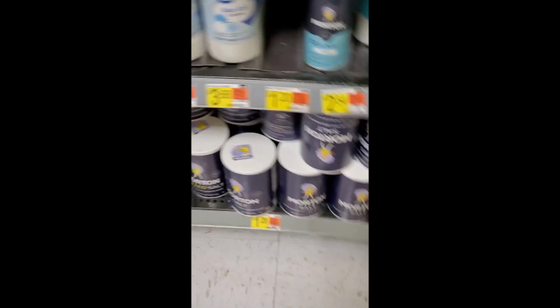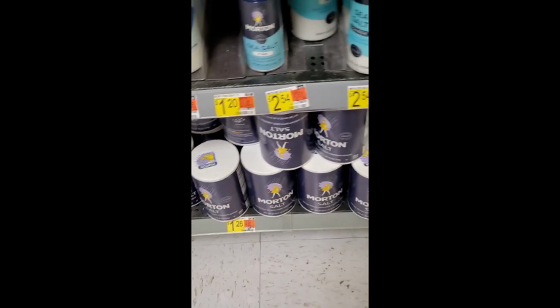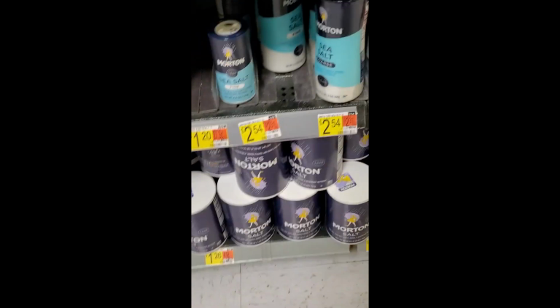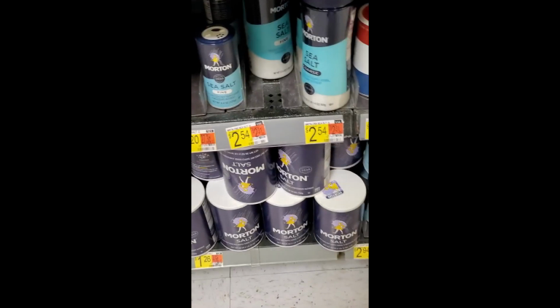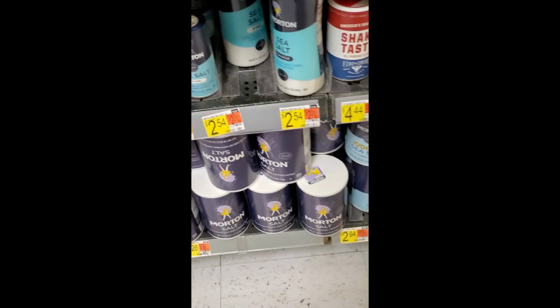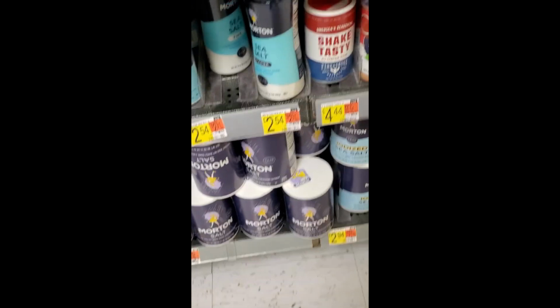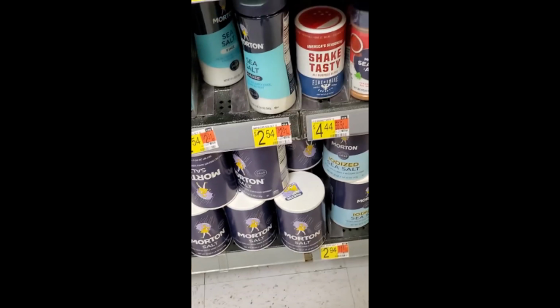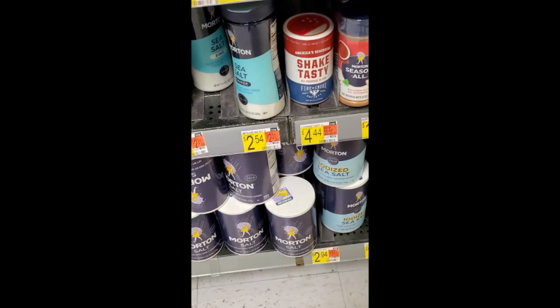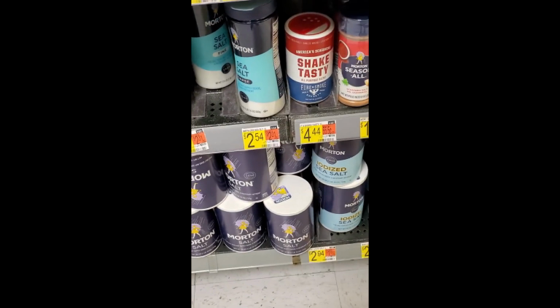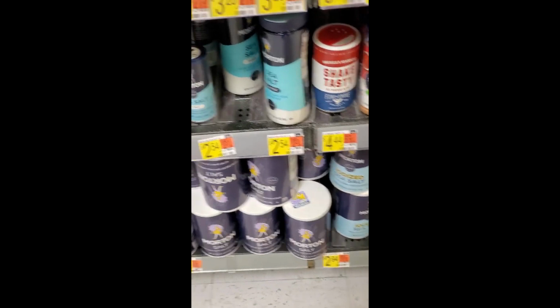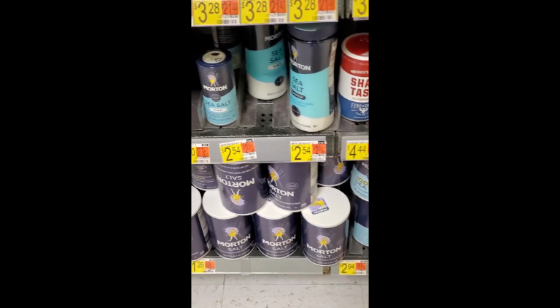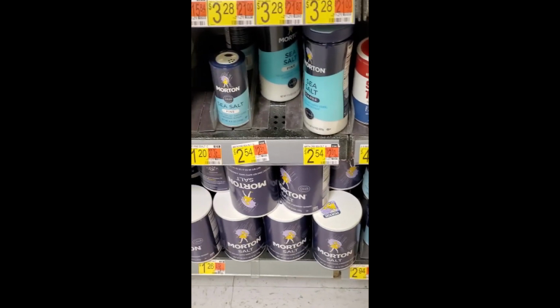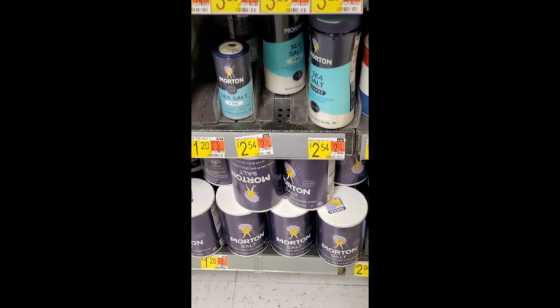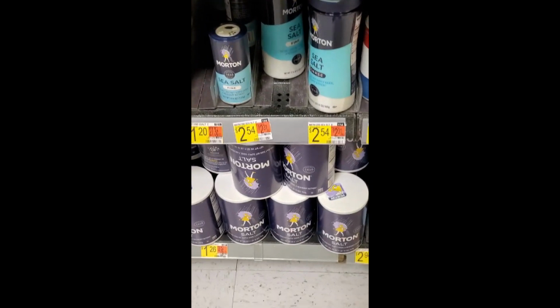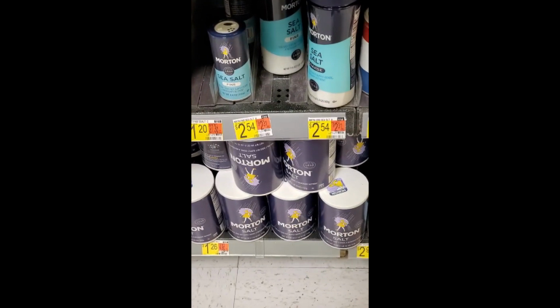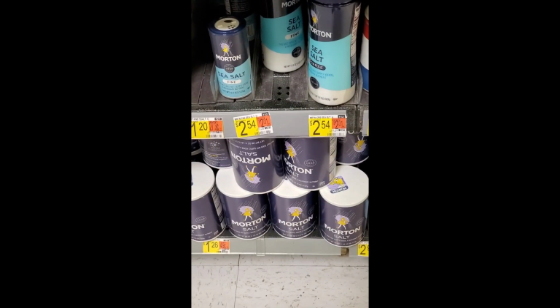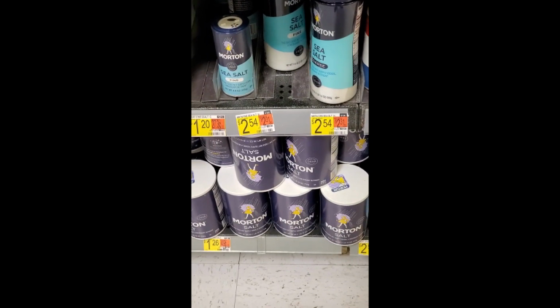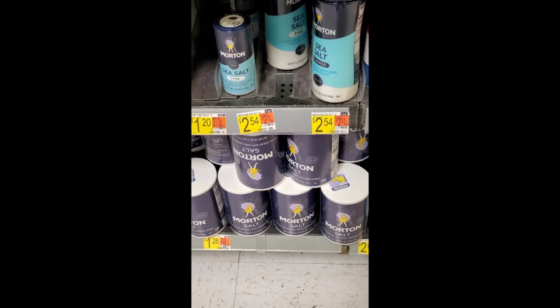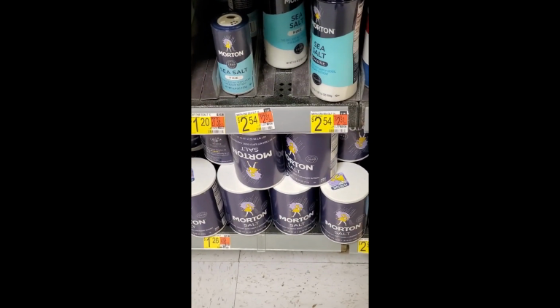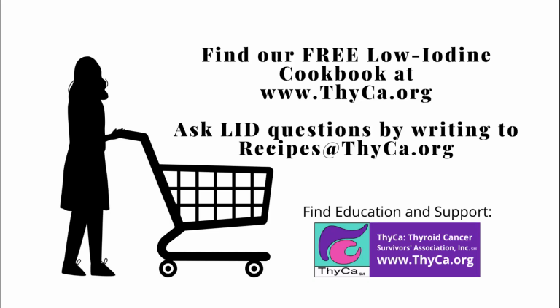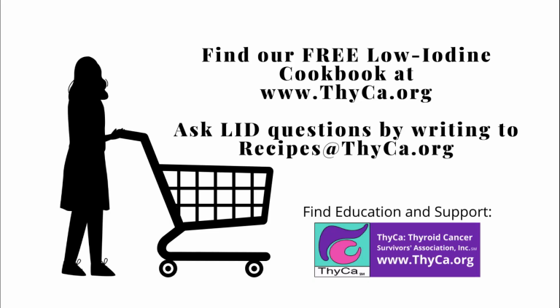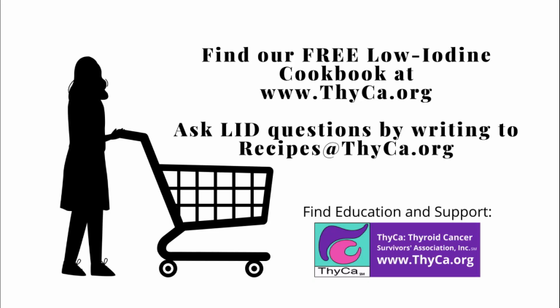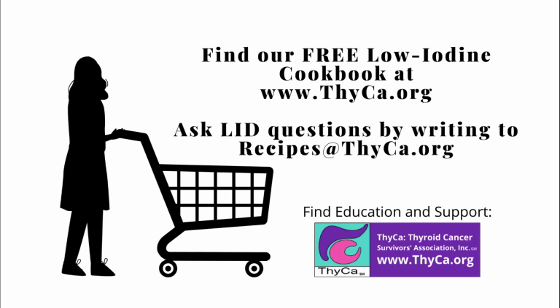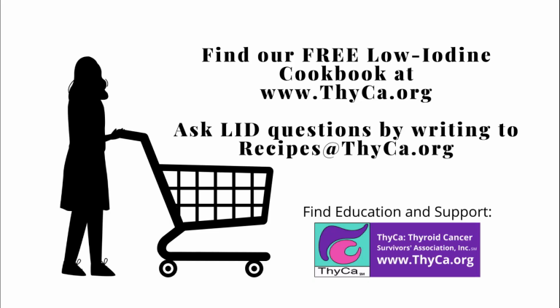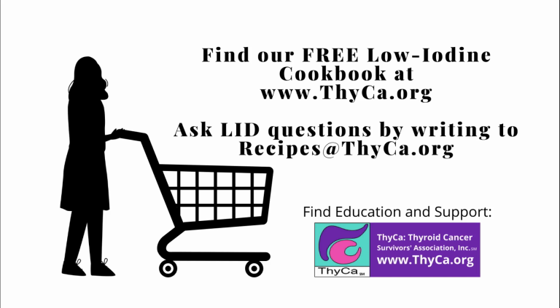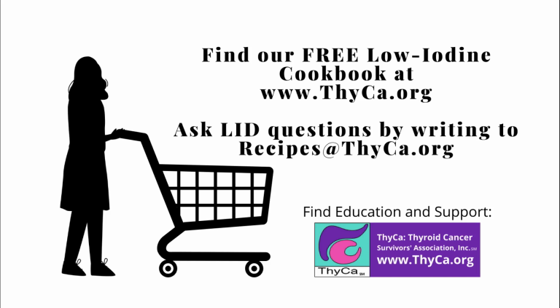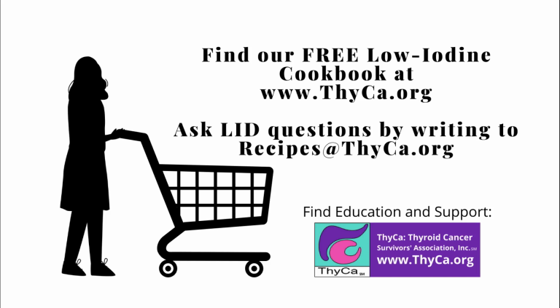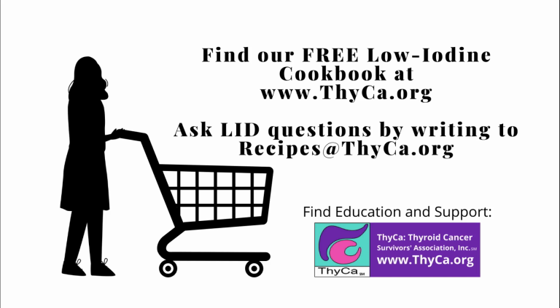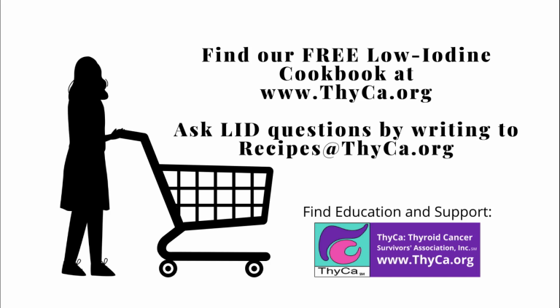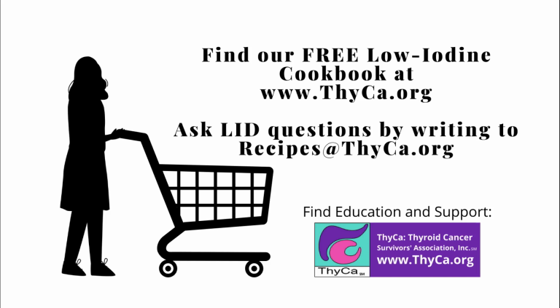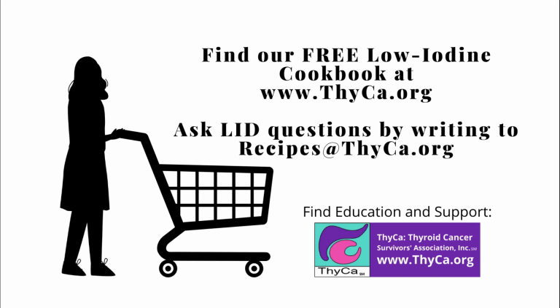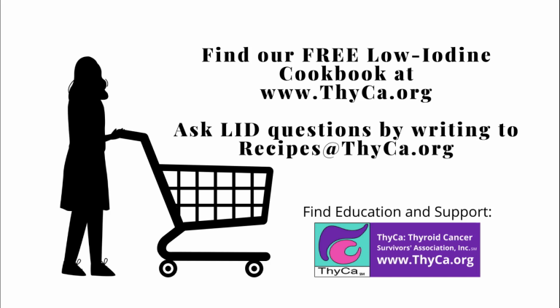All of these sea salts are definitely out of the question, but there are some great choices for you that do not contain iodine. Good luck!